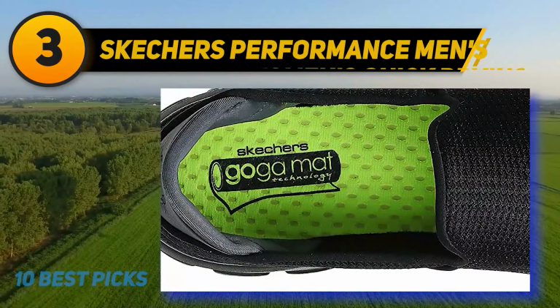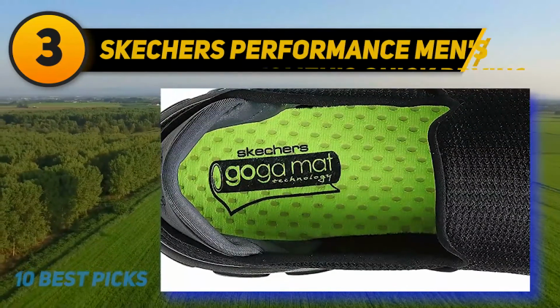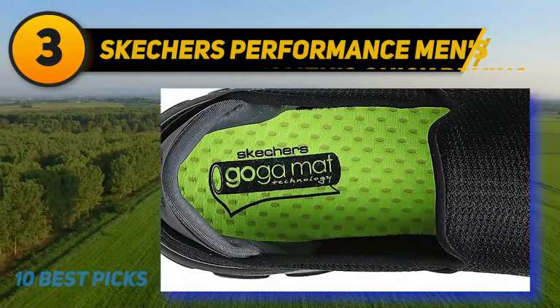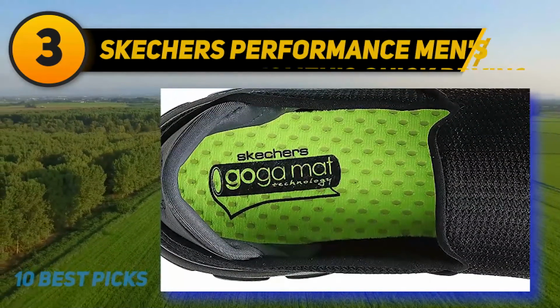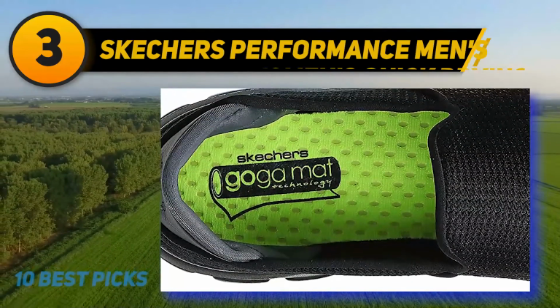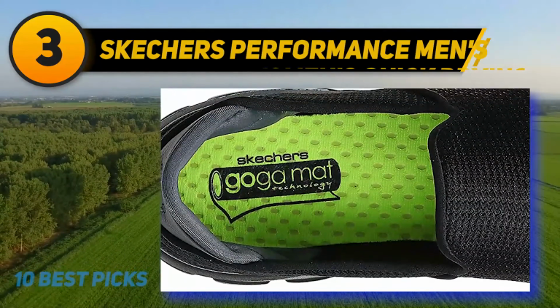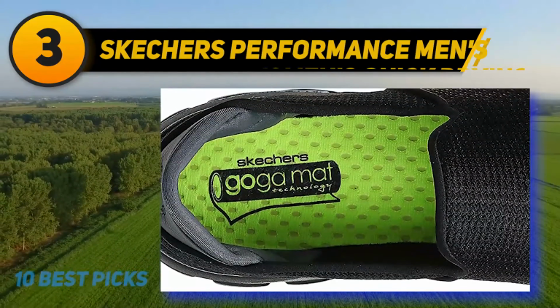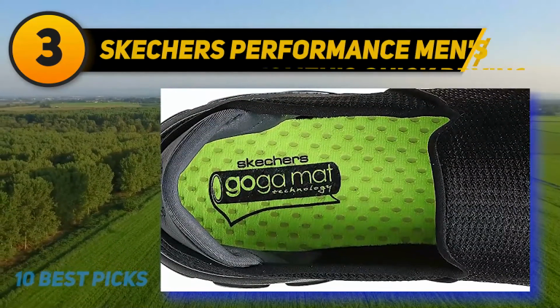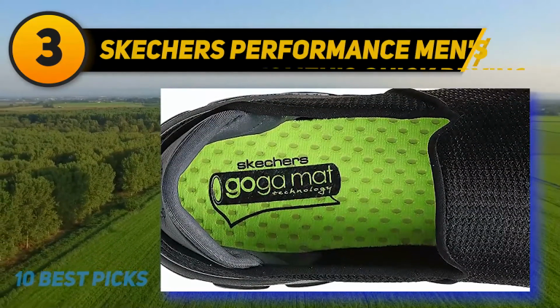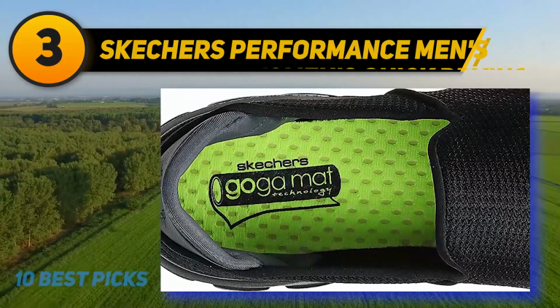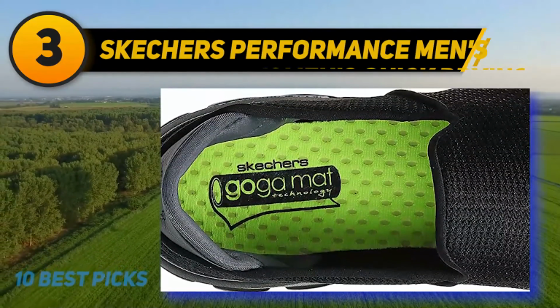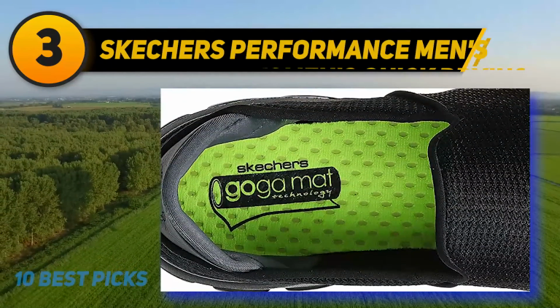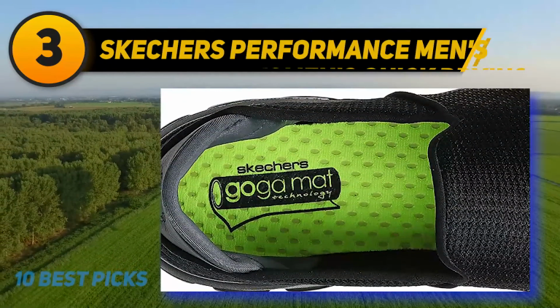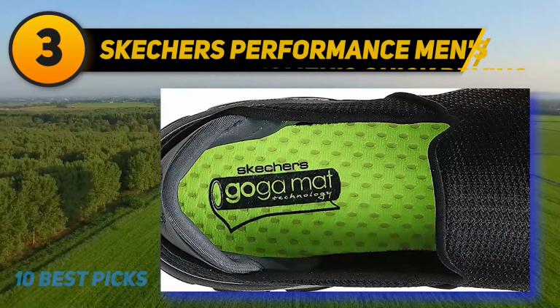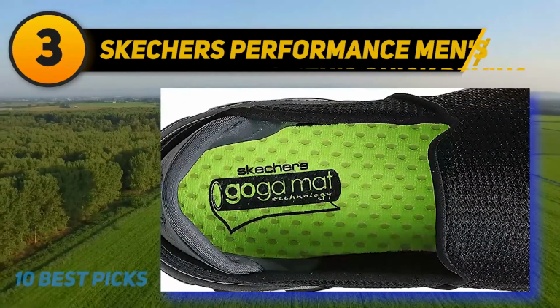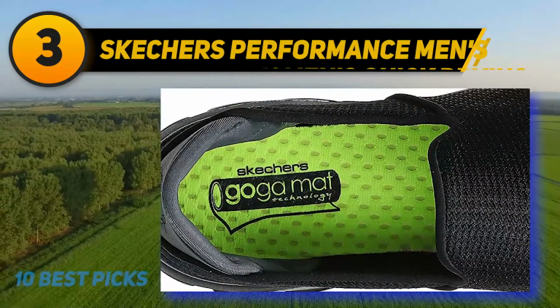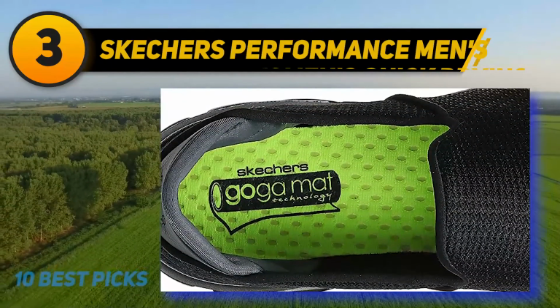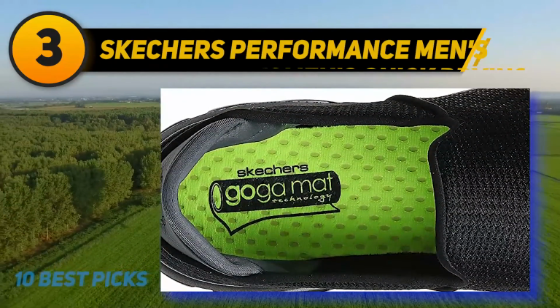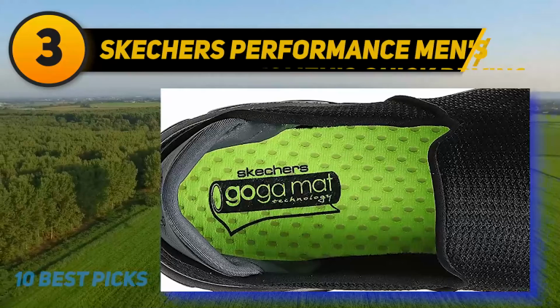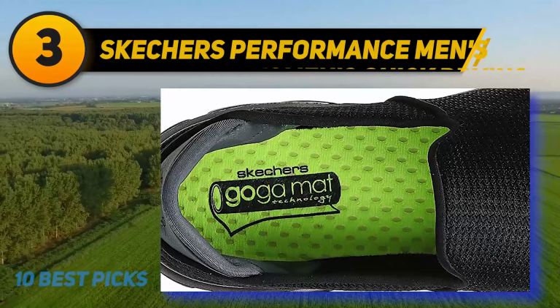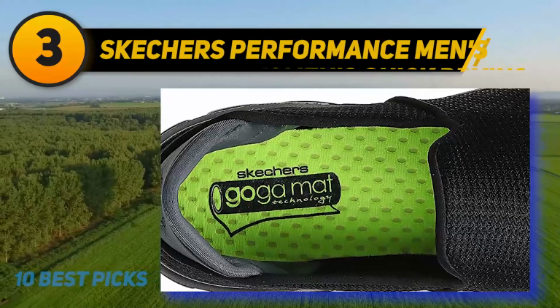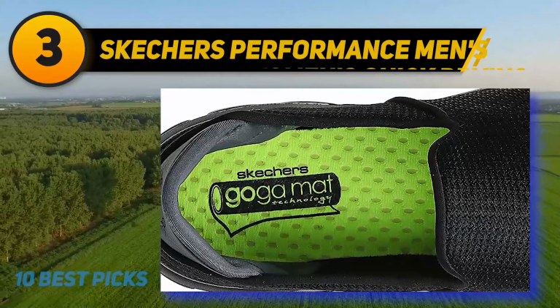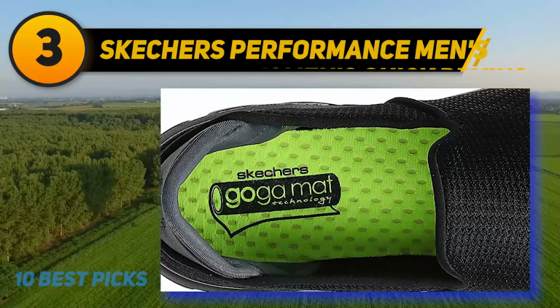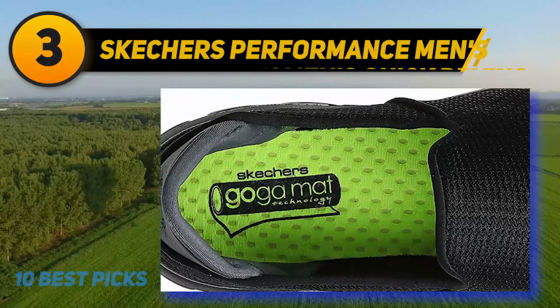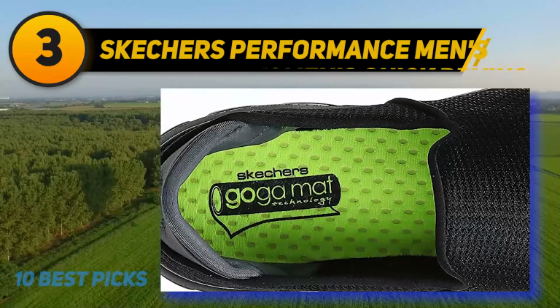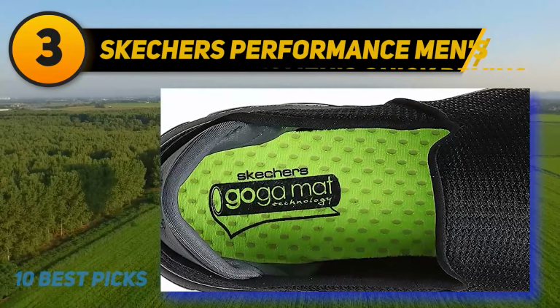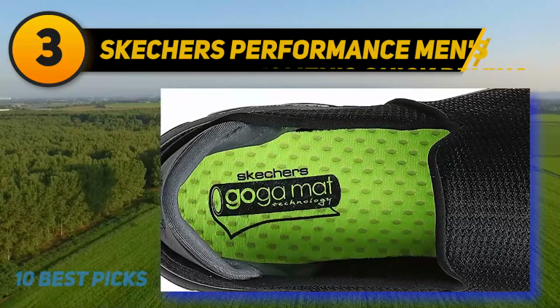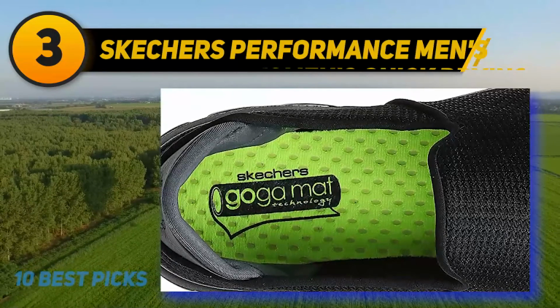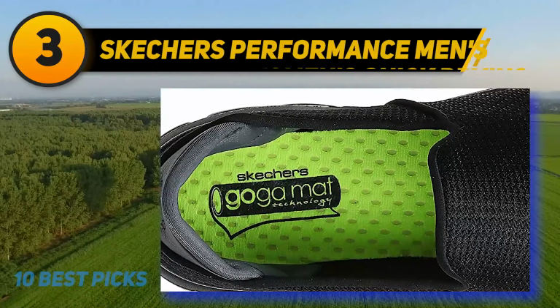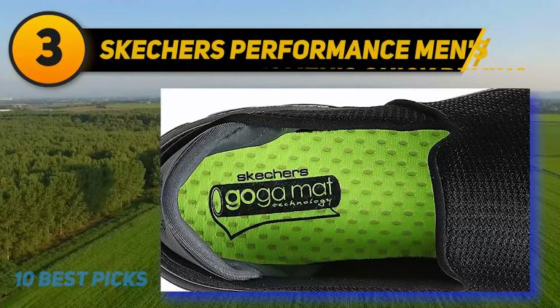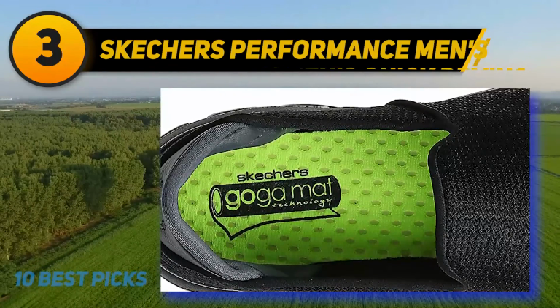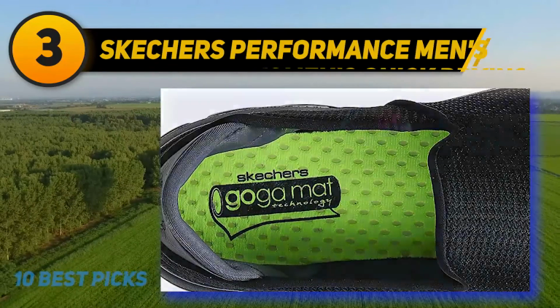The shoe includes a Resalite technology midsole designed to ensure excellent impact absorption.